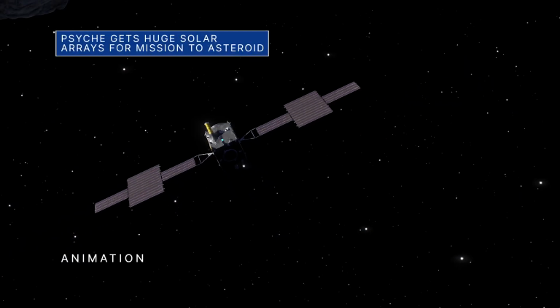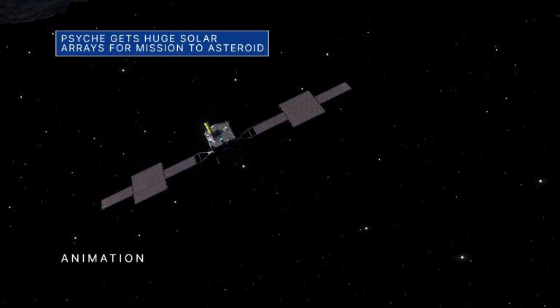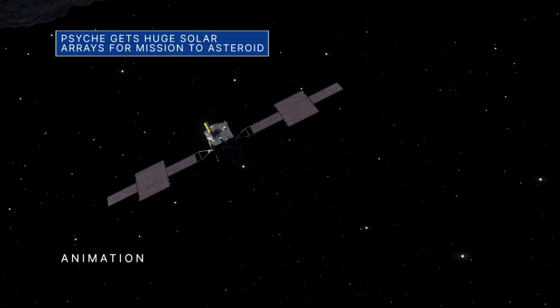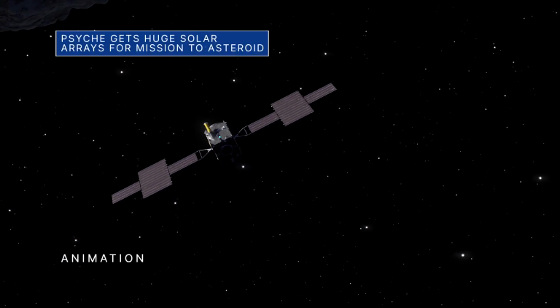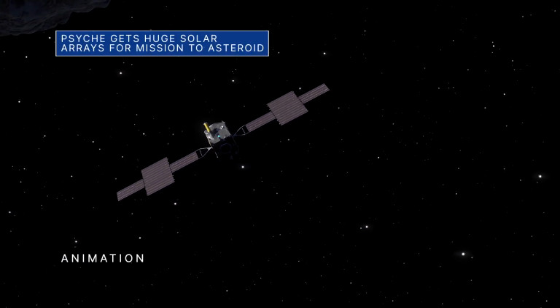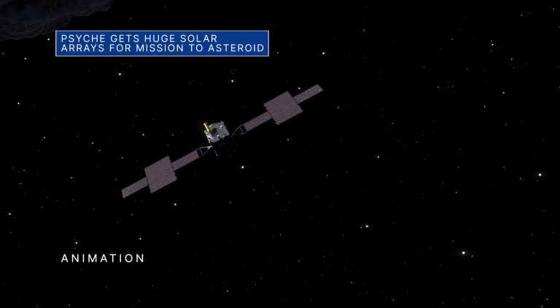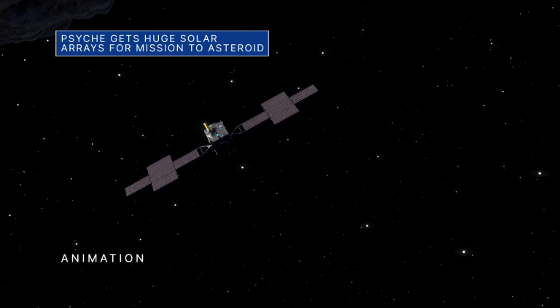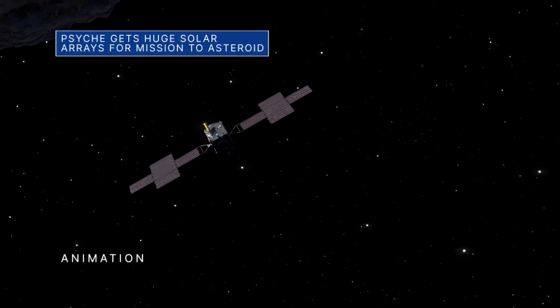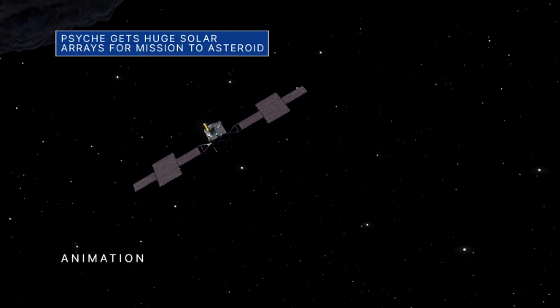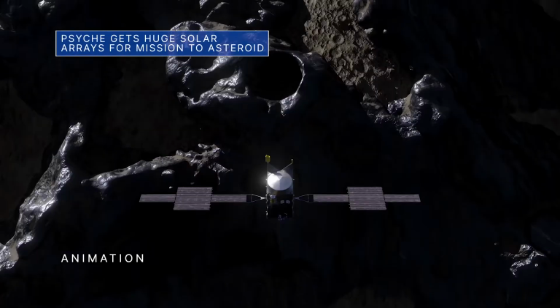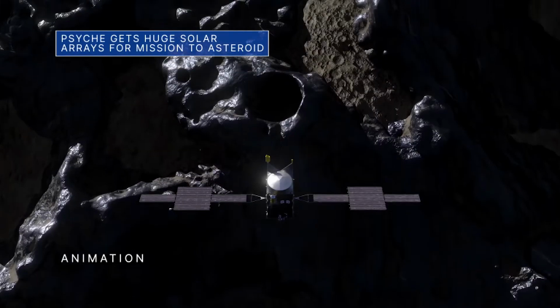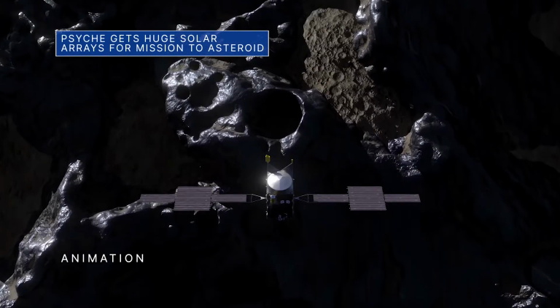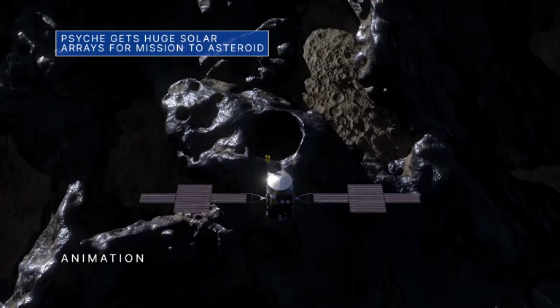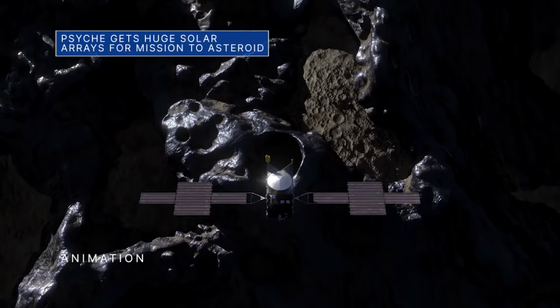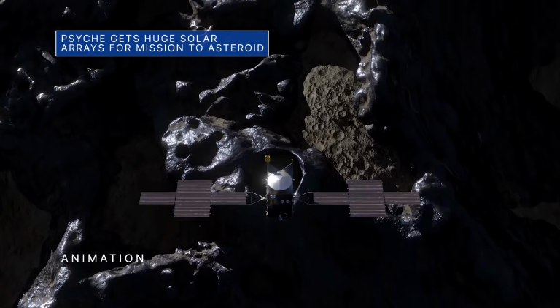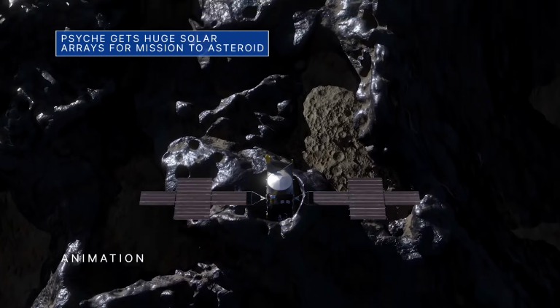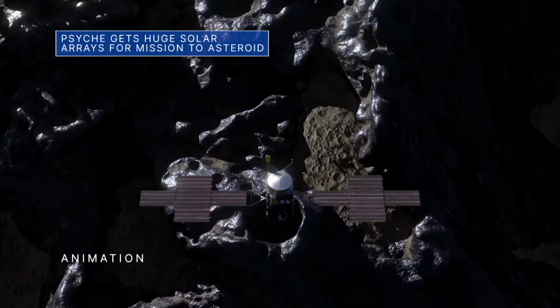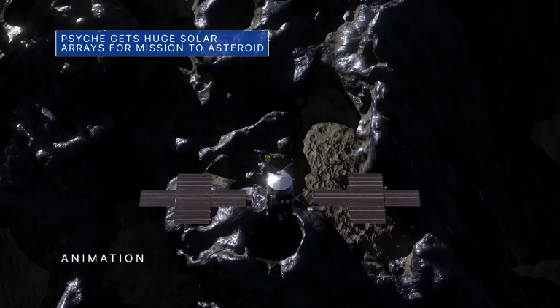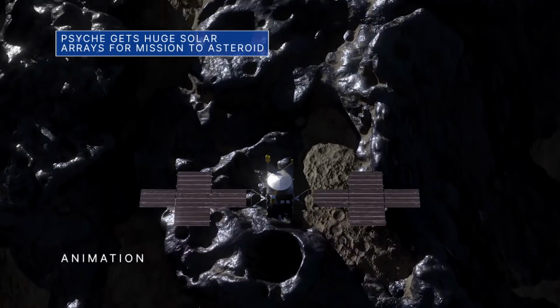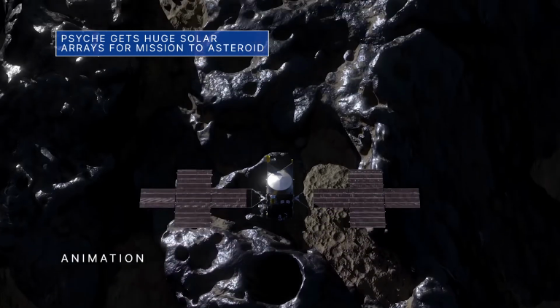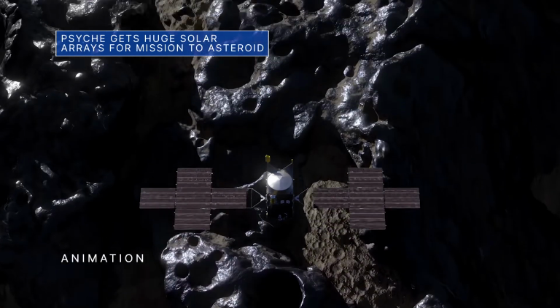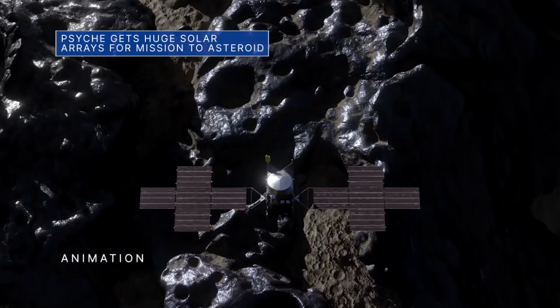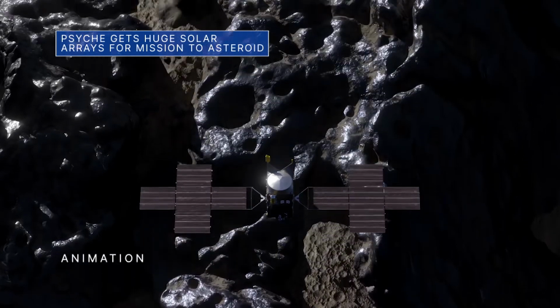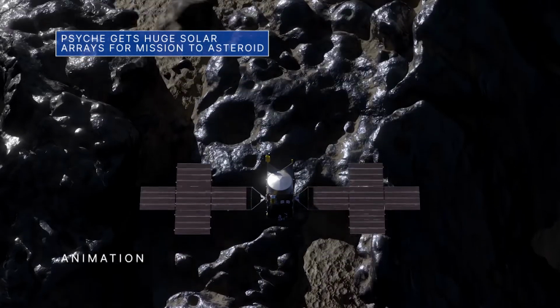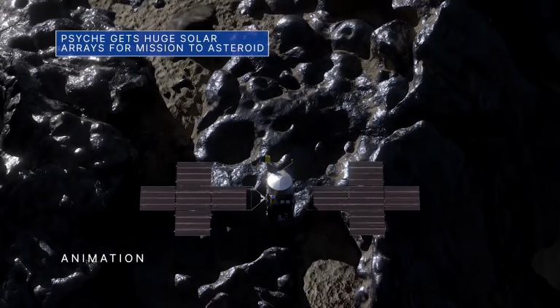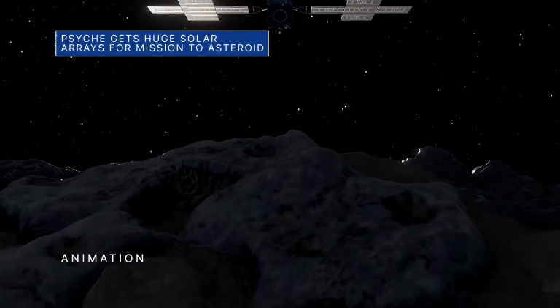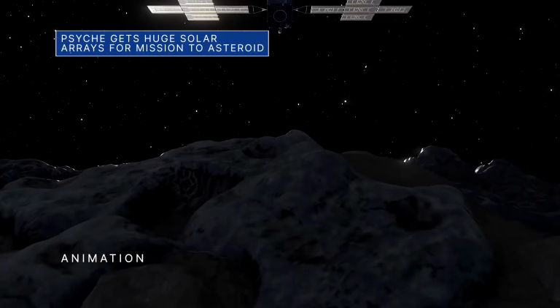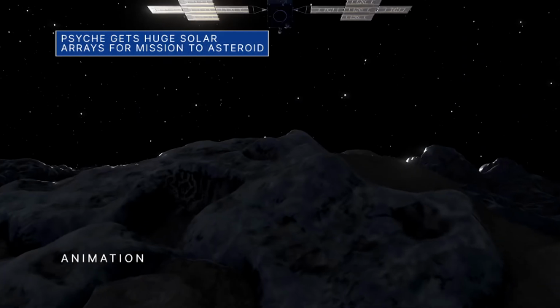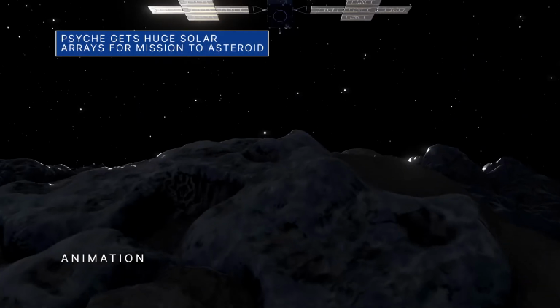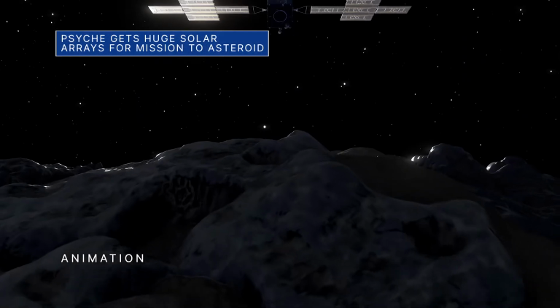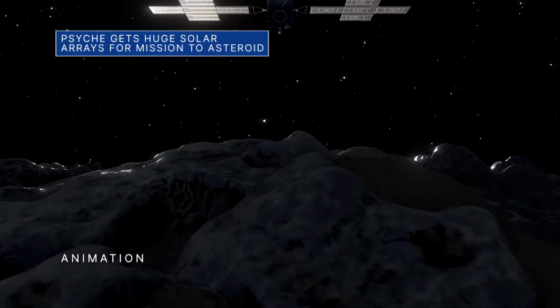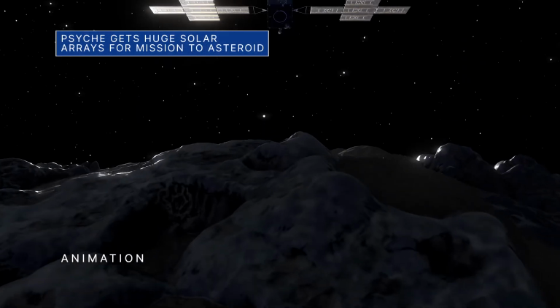Our Psyche spacecraft is a step closer to its final configuration, ahead of its targeted launch this August to a metal-rich asteroid of the same name.